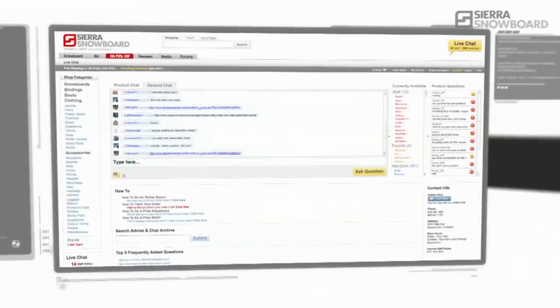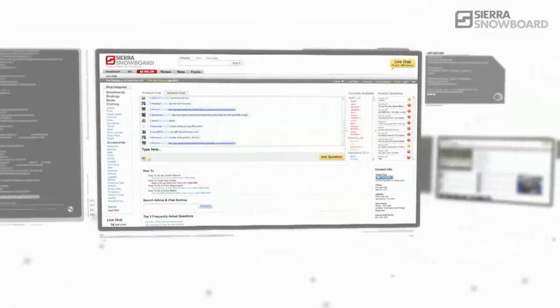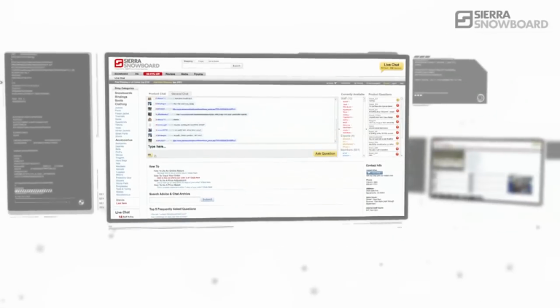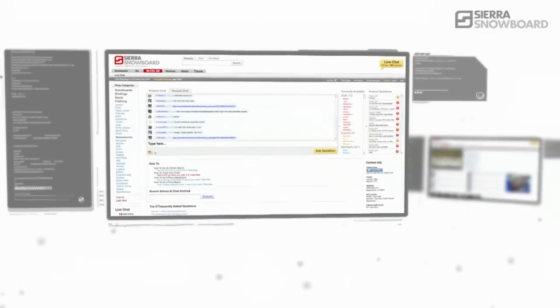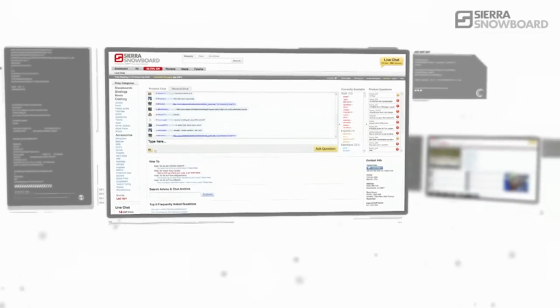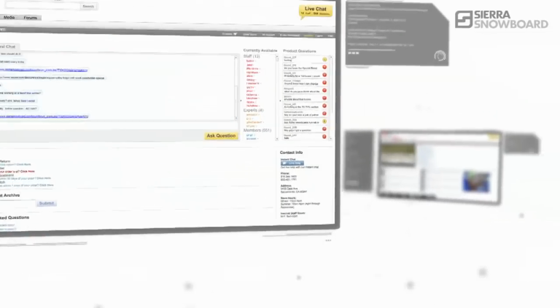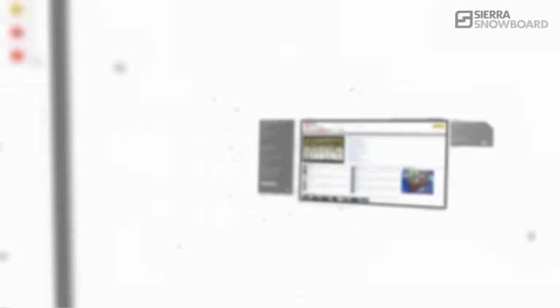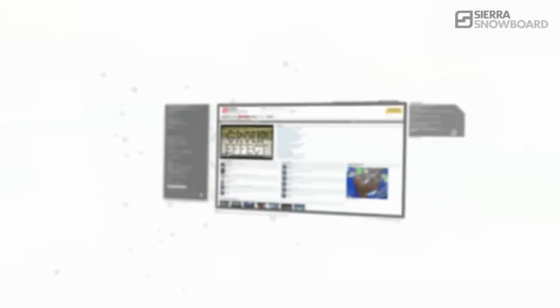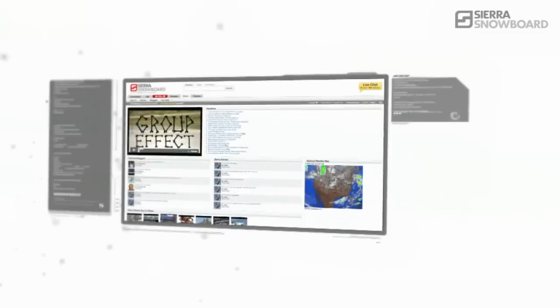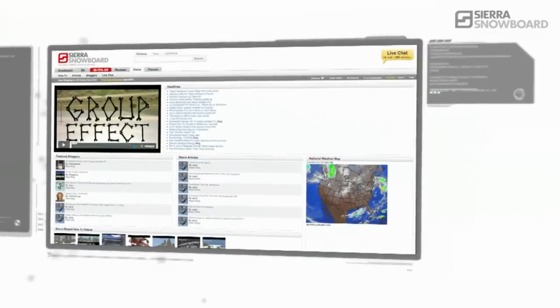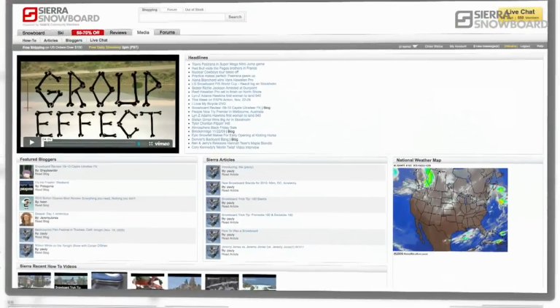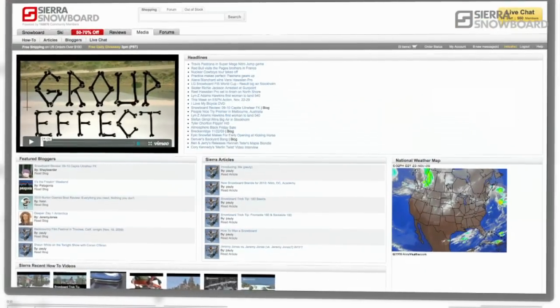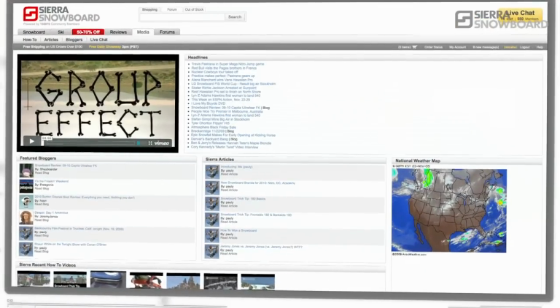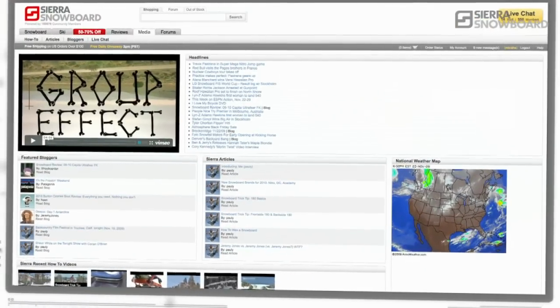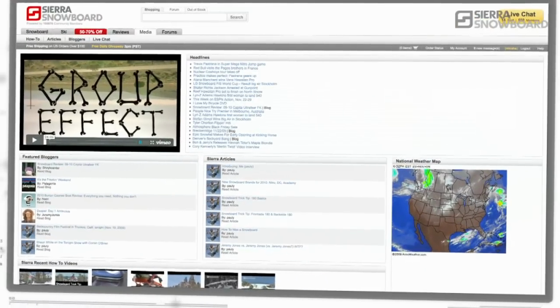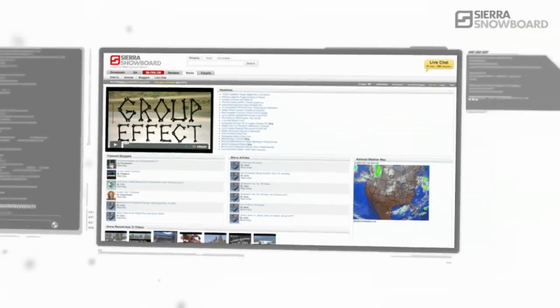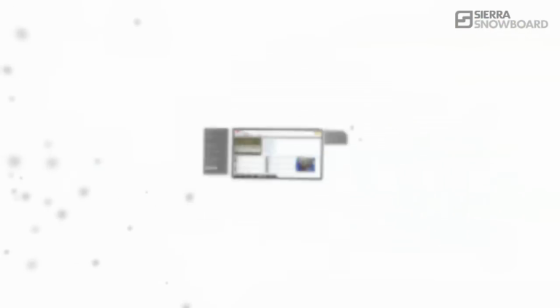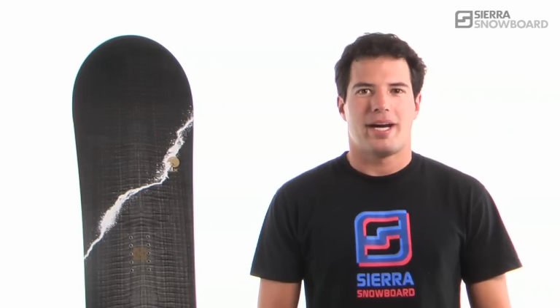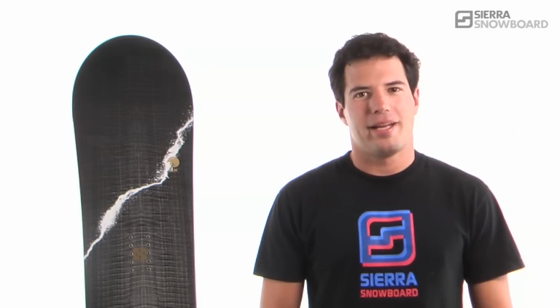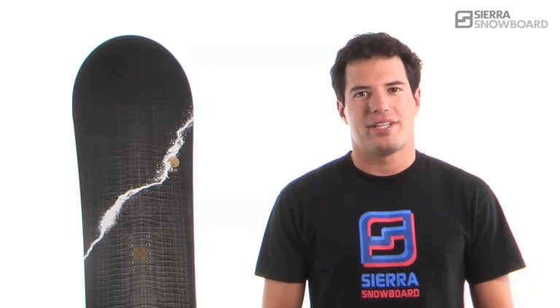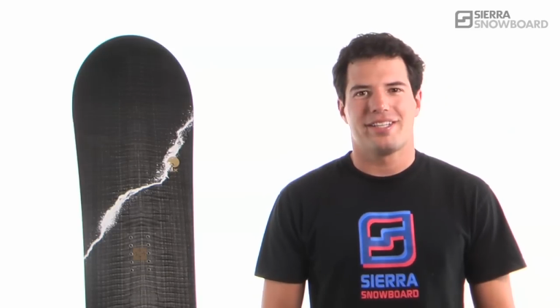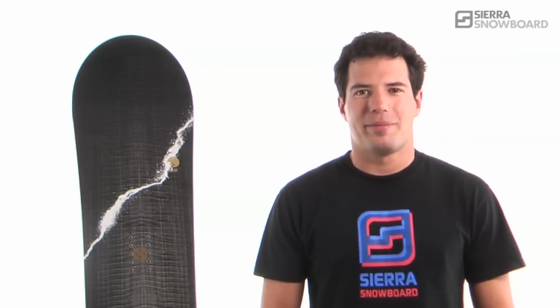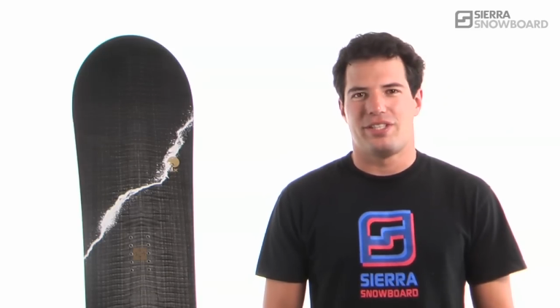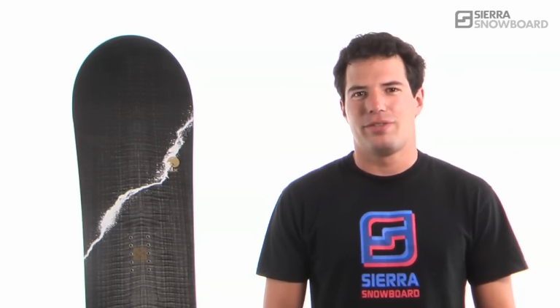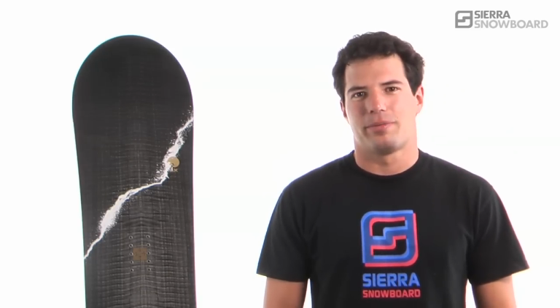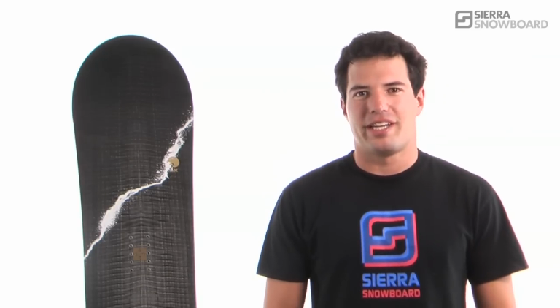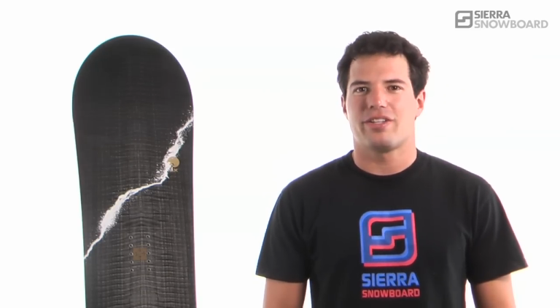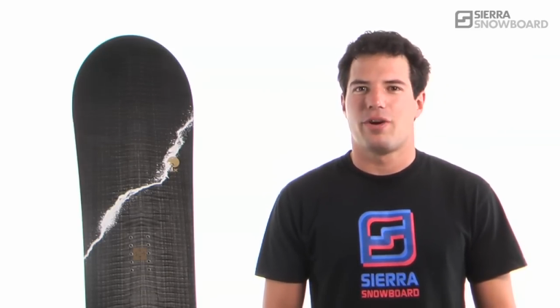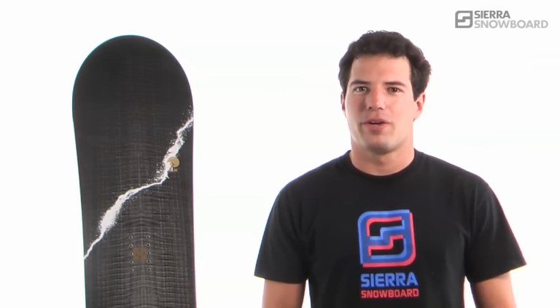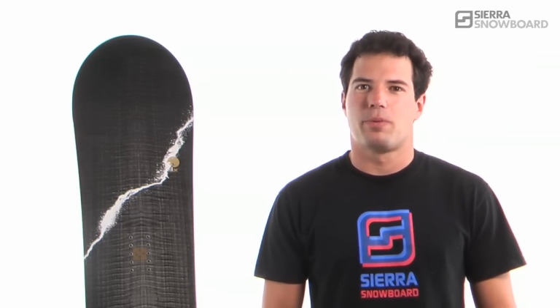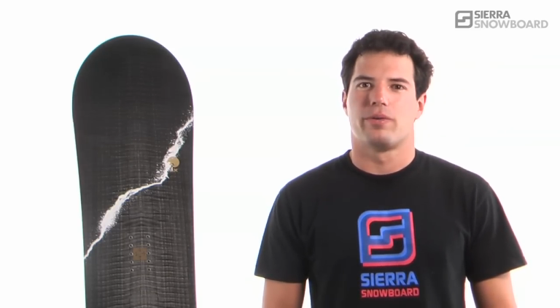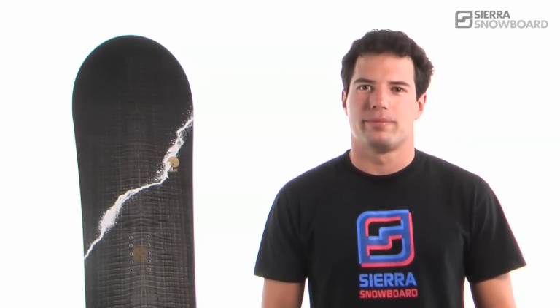For further research, check out our how-to videos. My name's Doug, coming to you from Sierra Snowboards boardroom.